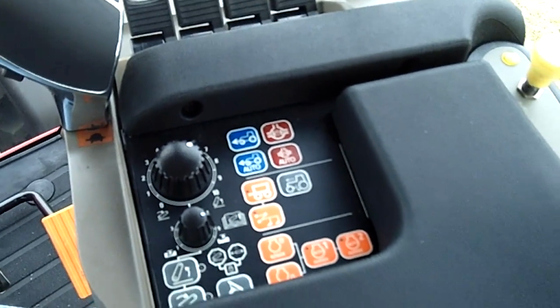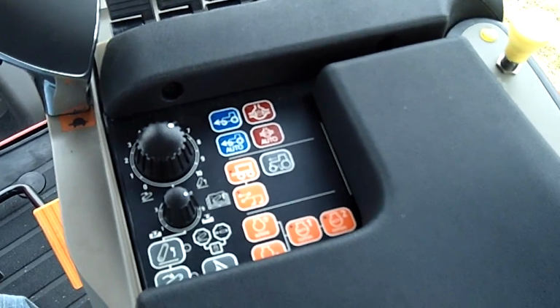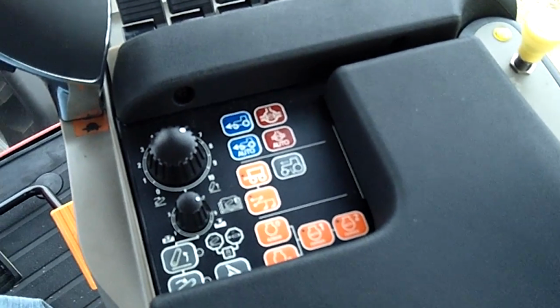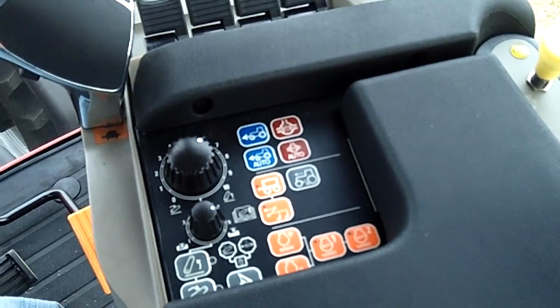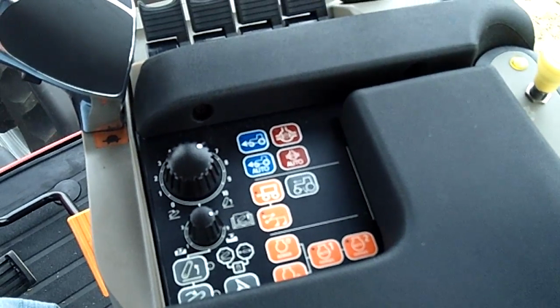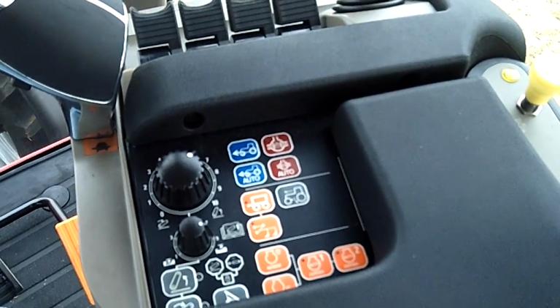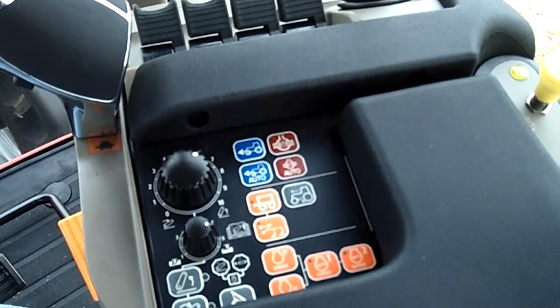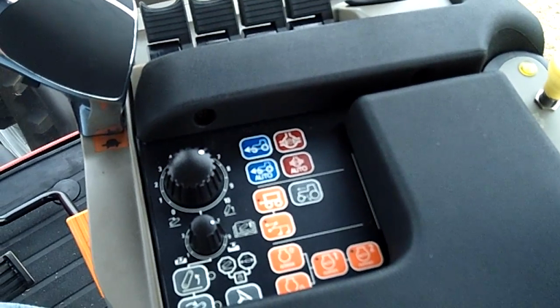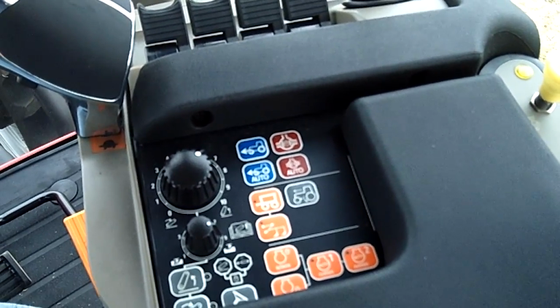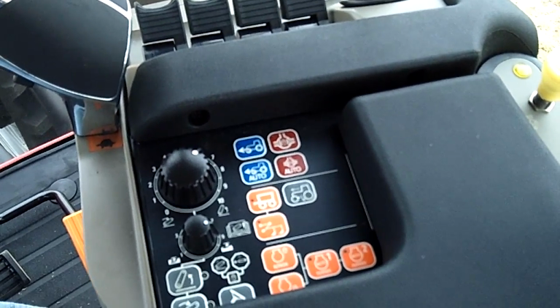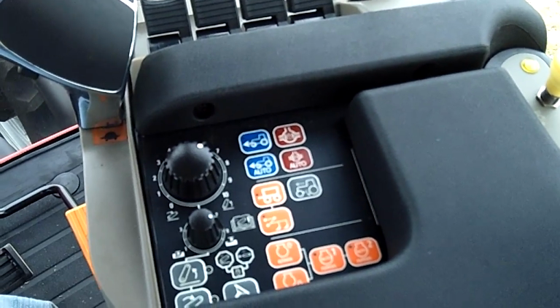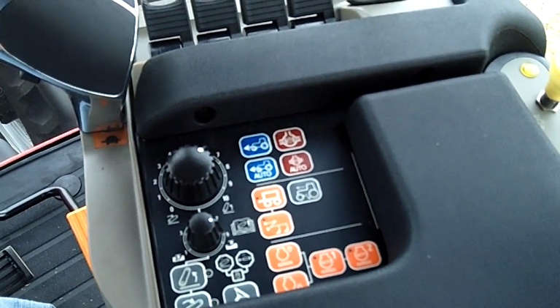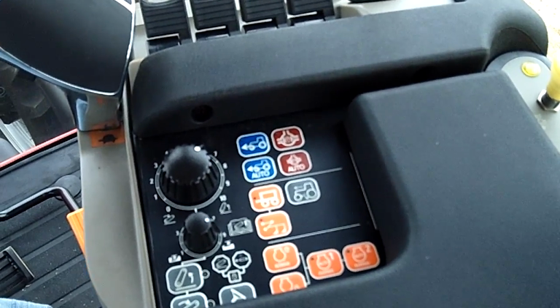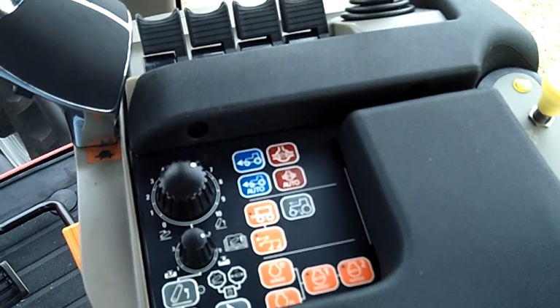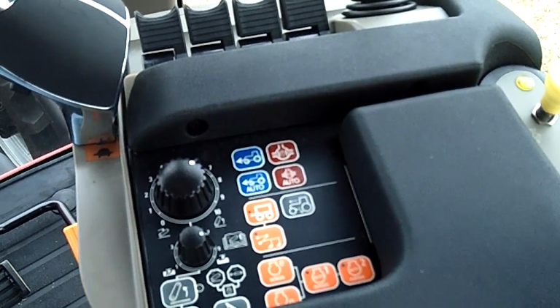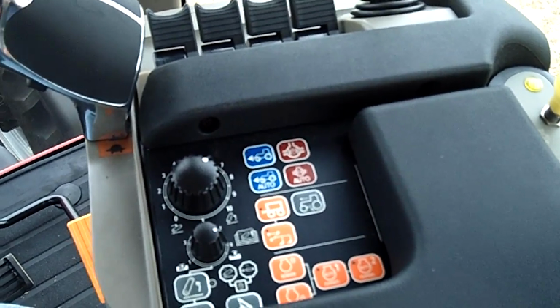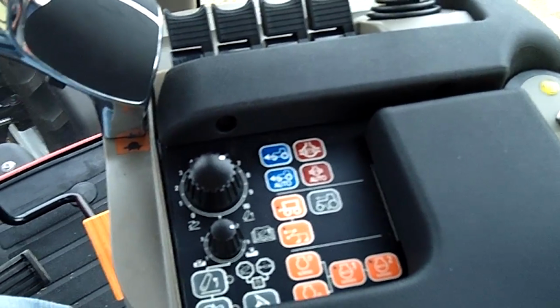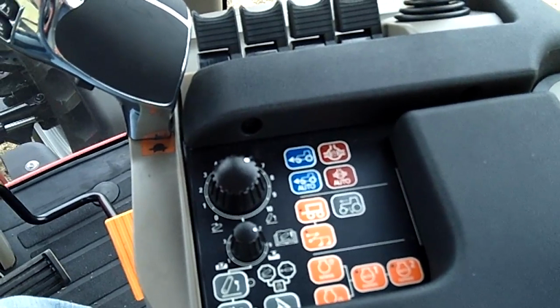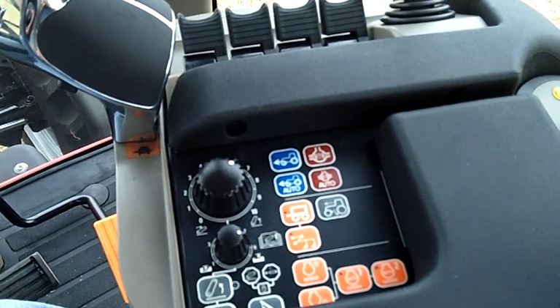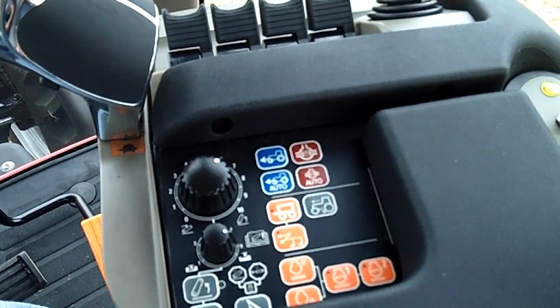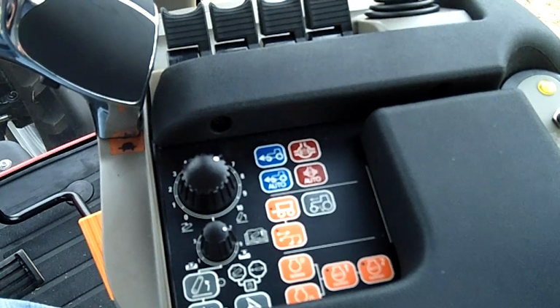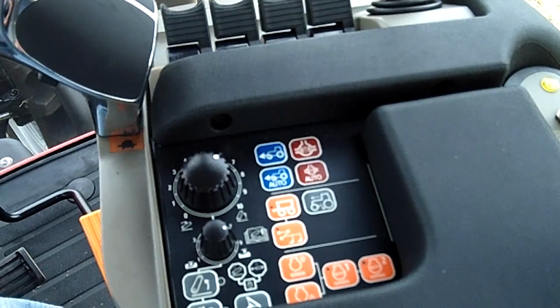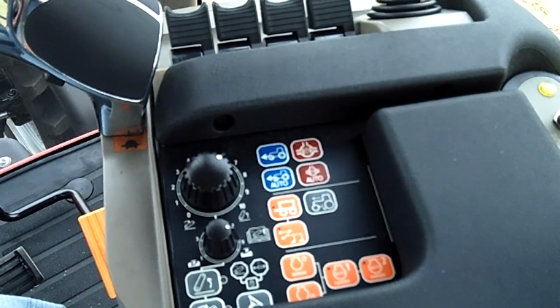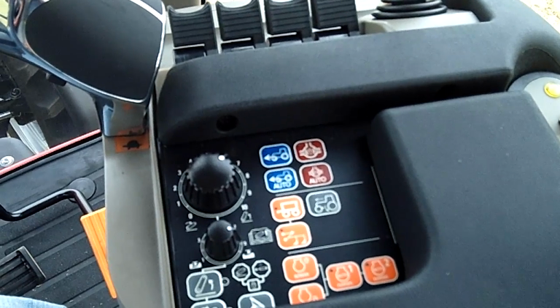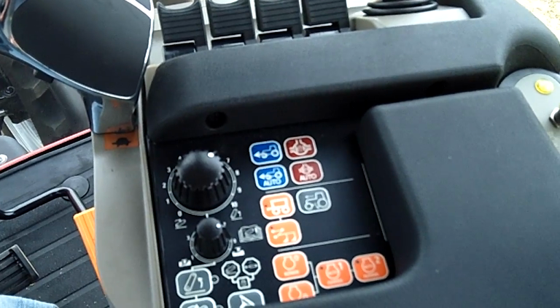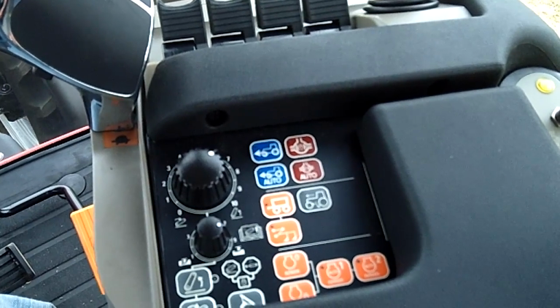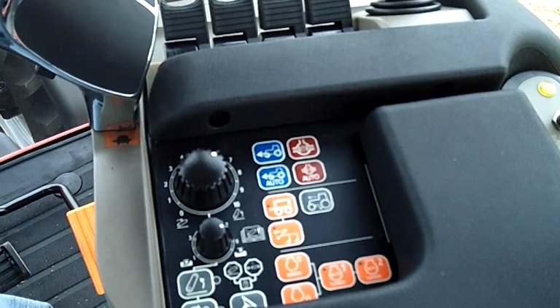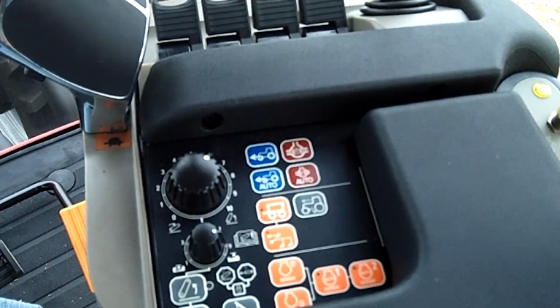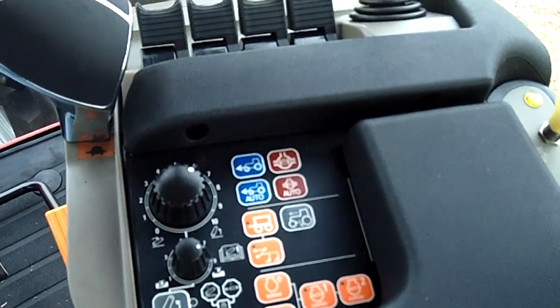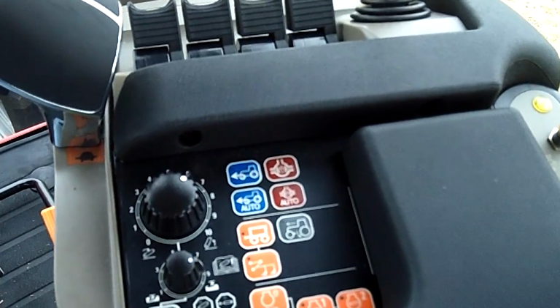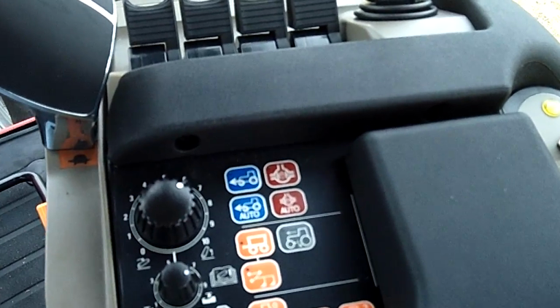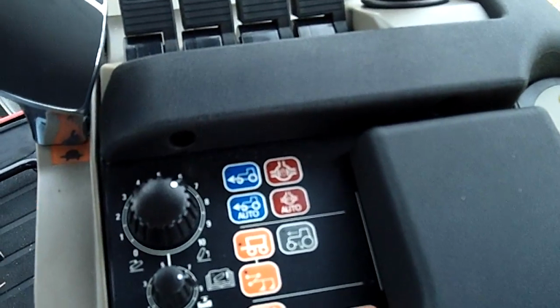Hello, this is Mike Juhasz with Case IH. I'd like to talk a little bit about auto four-wheel drive and auto diff lock.